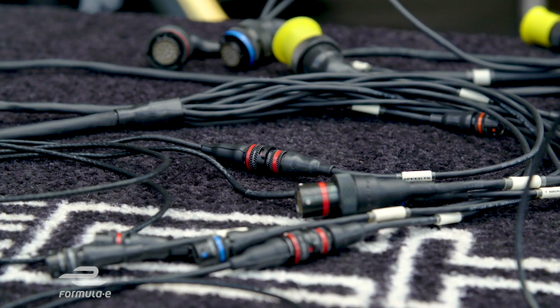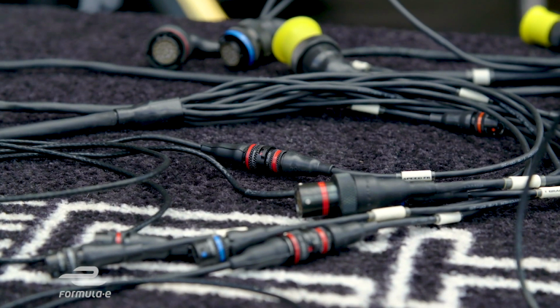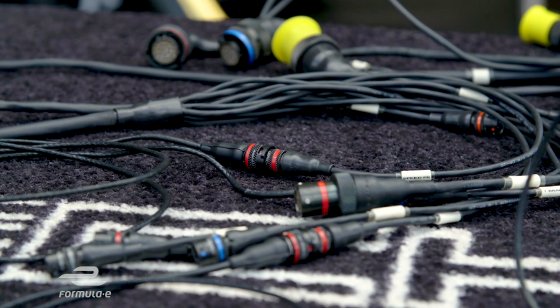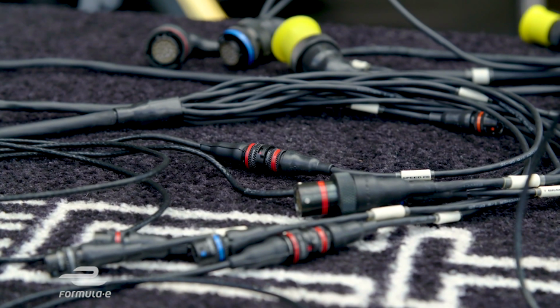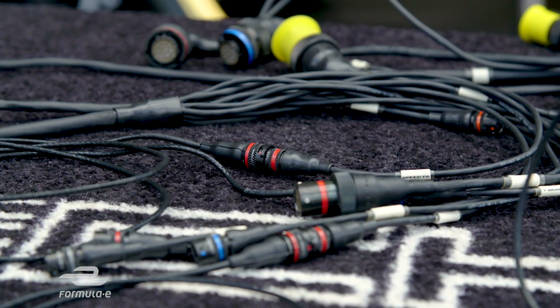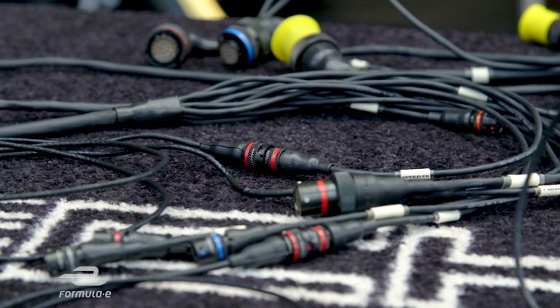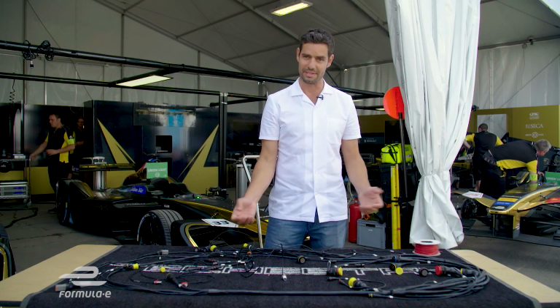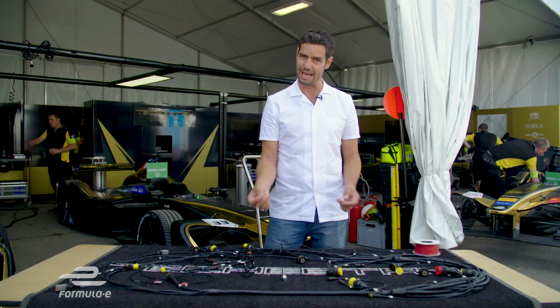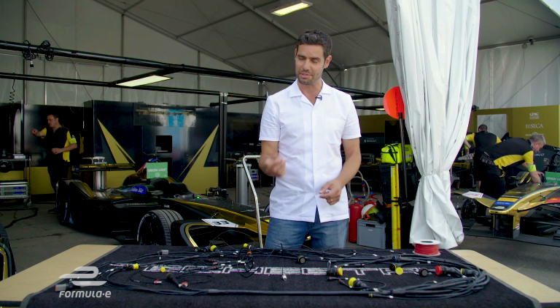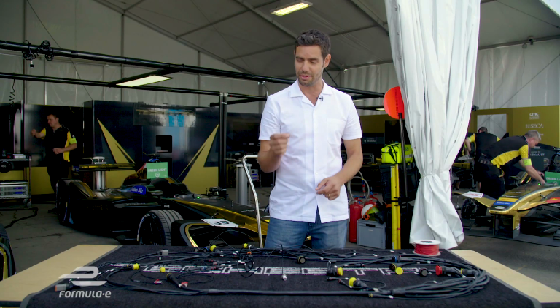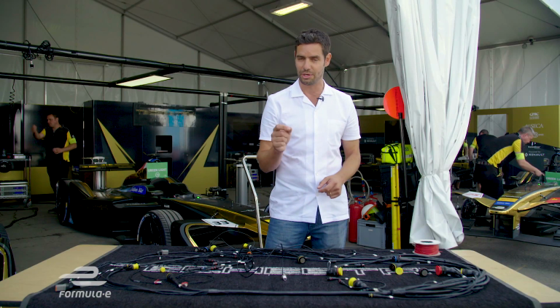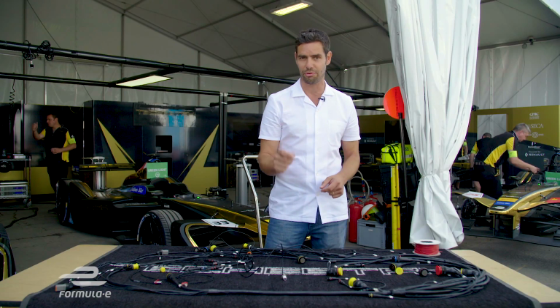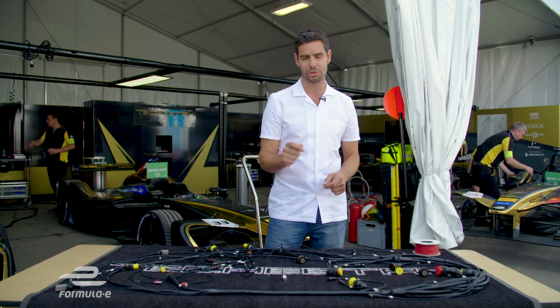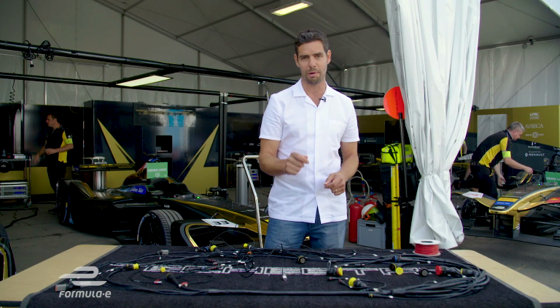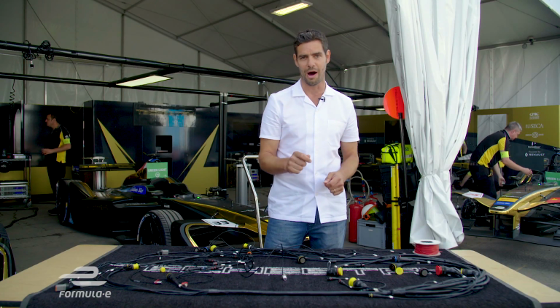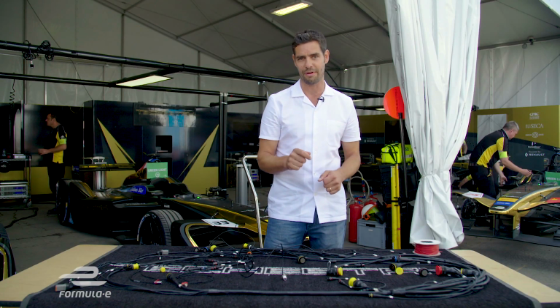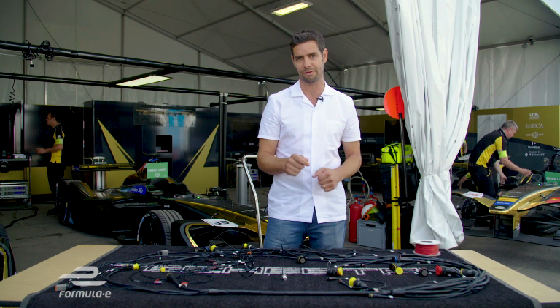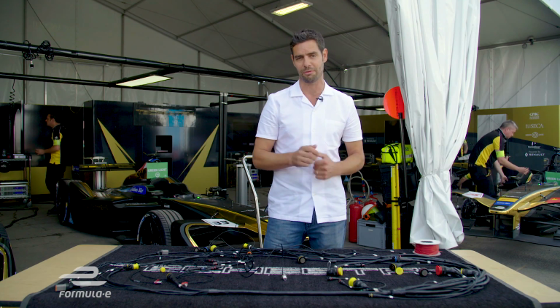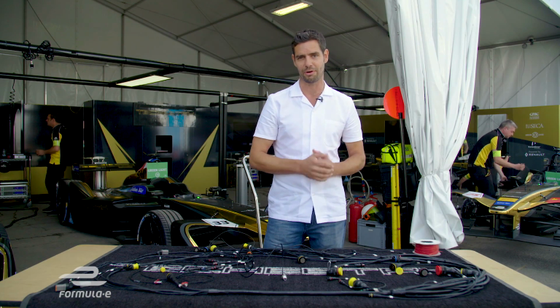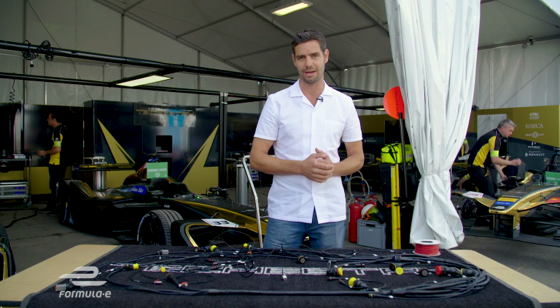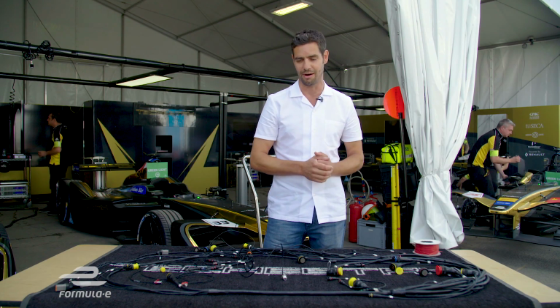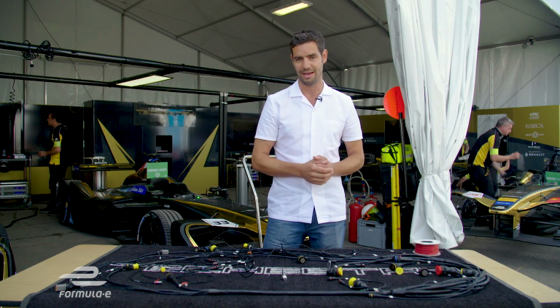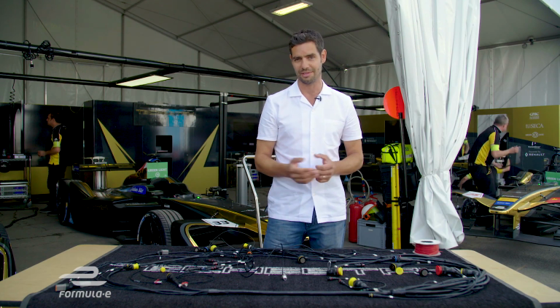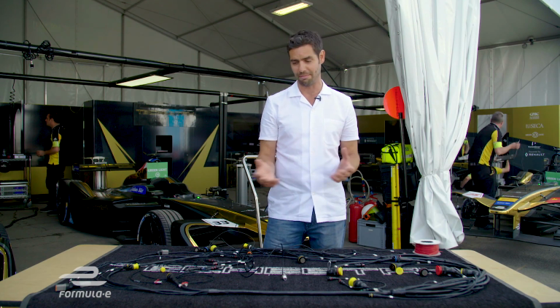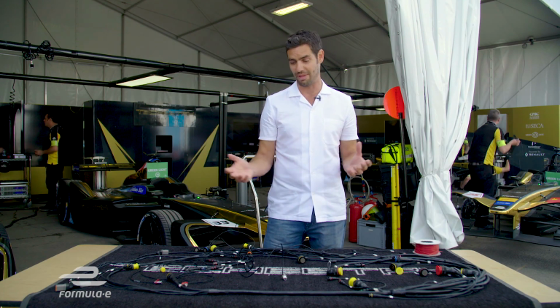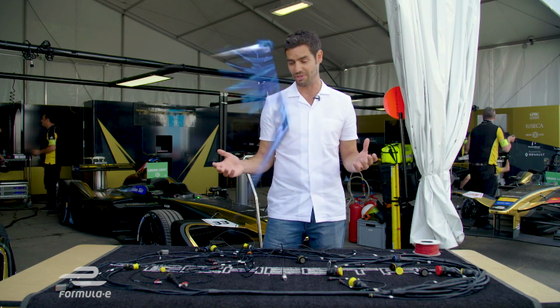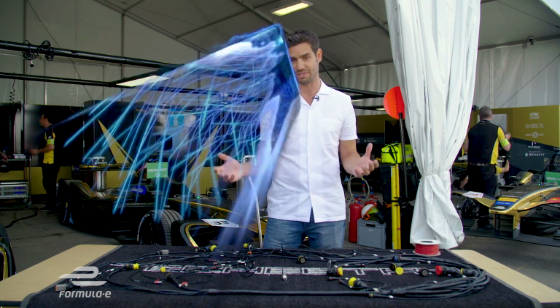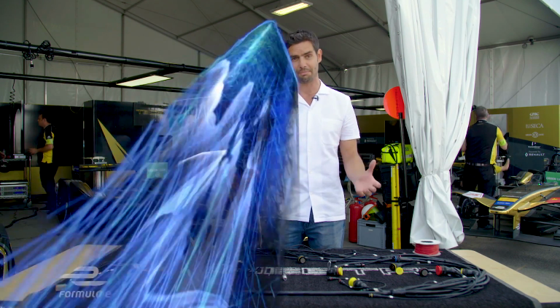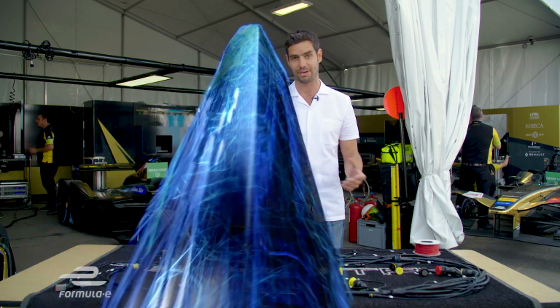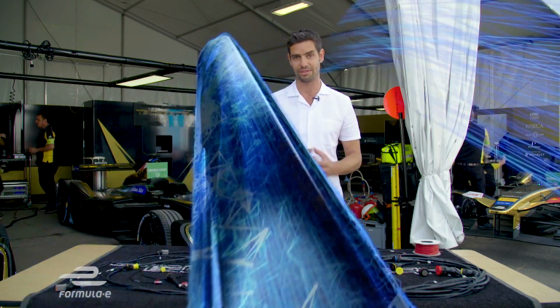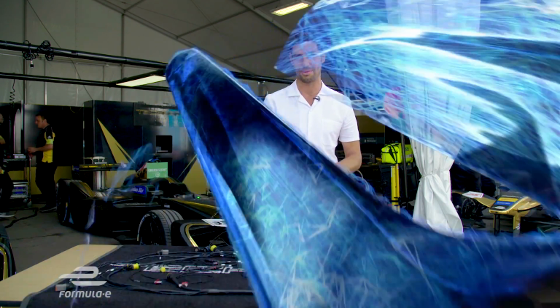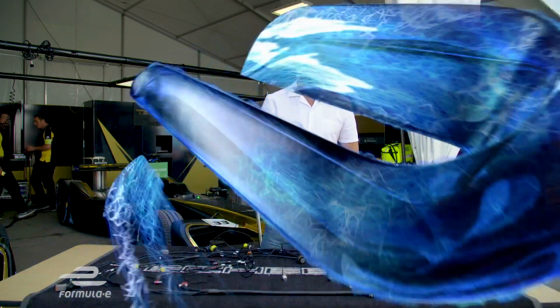It may not look very much, but it's an absolutely crucial part of every Formula E car and something that we just simply couldn't do without.